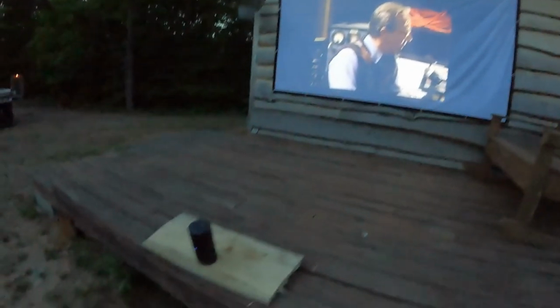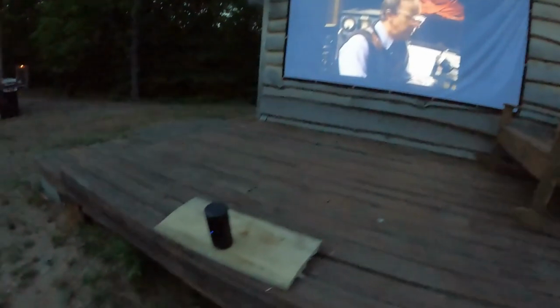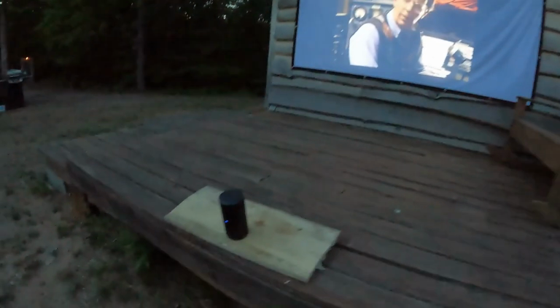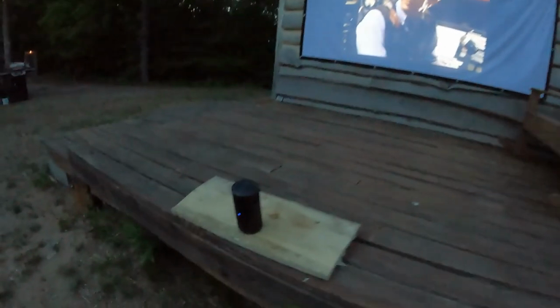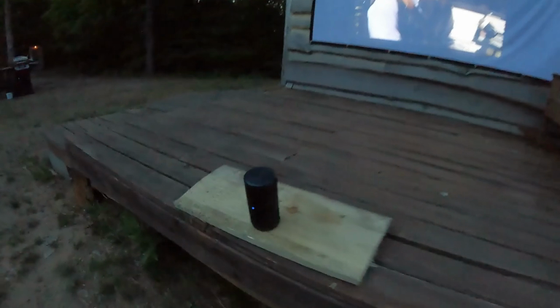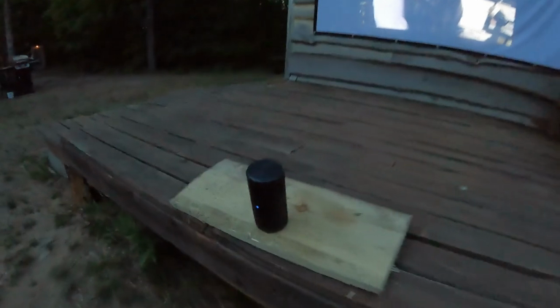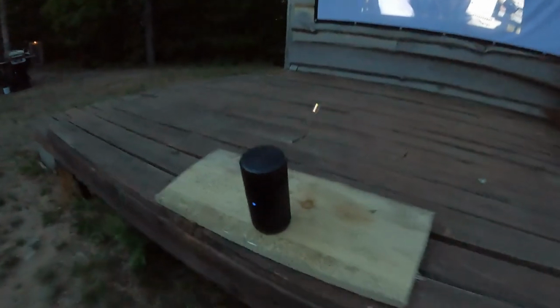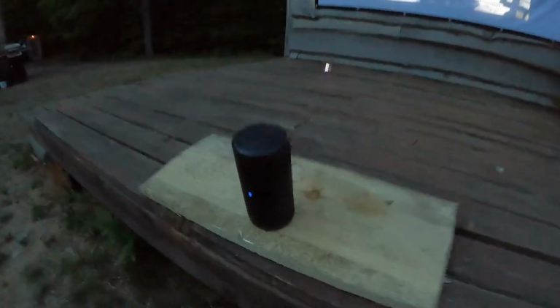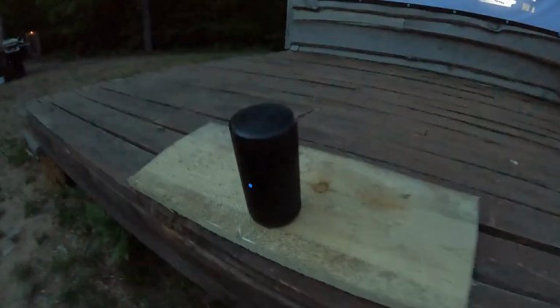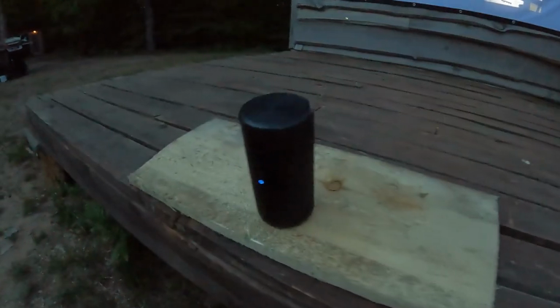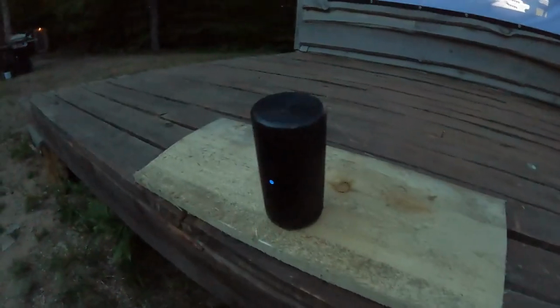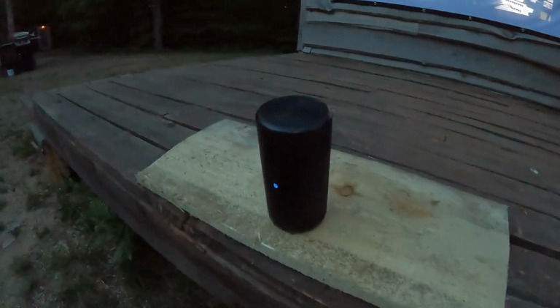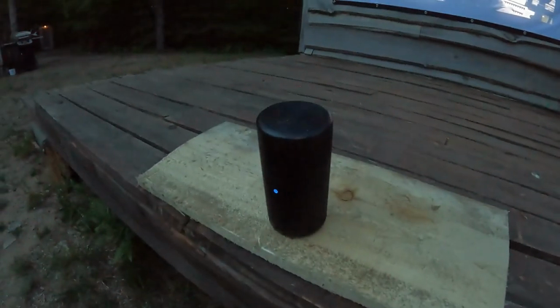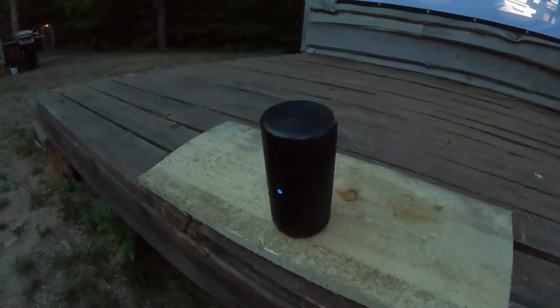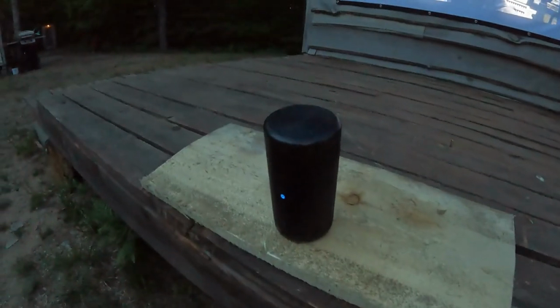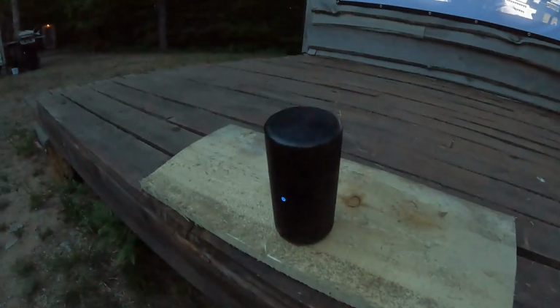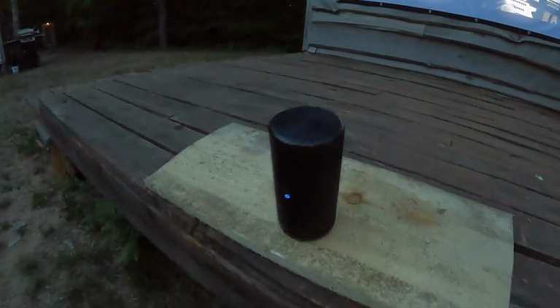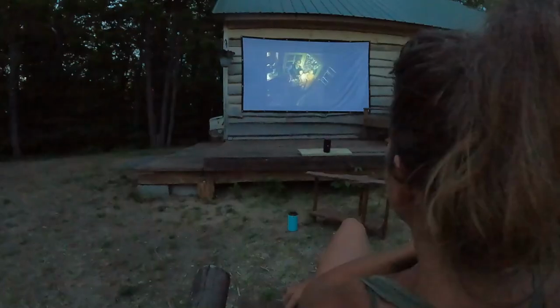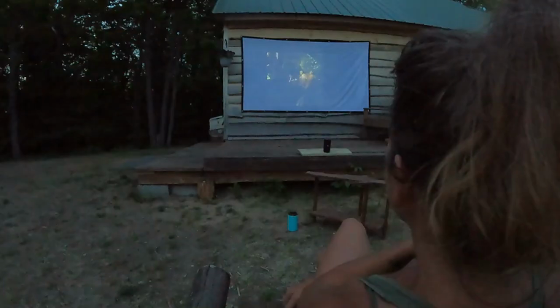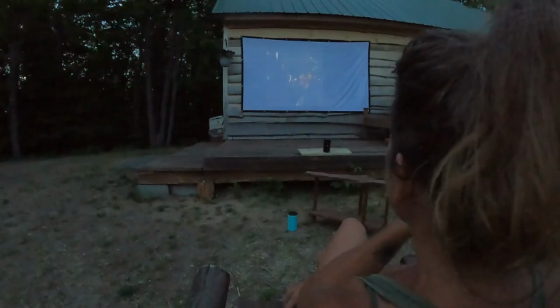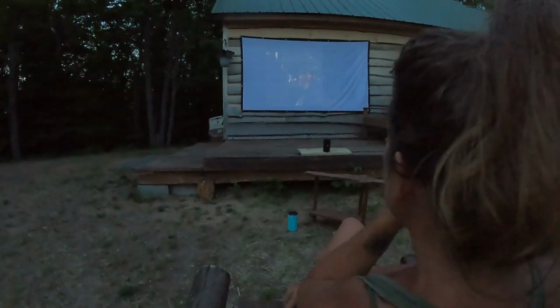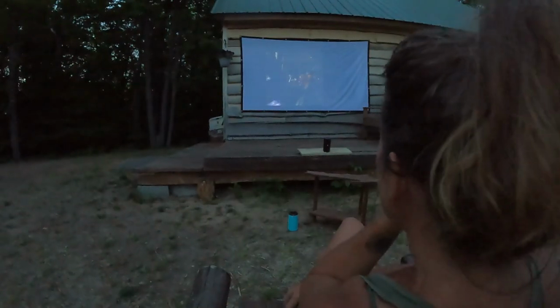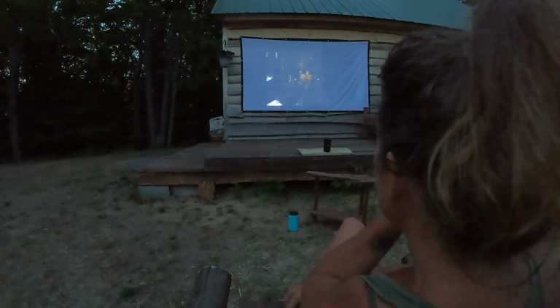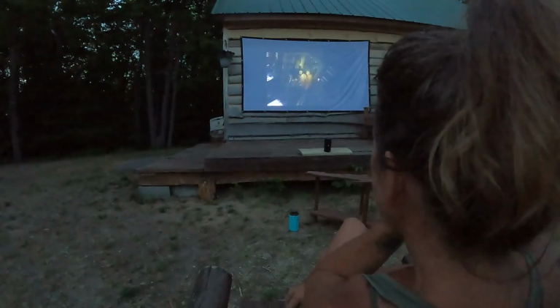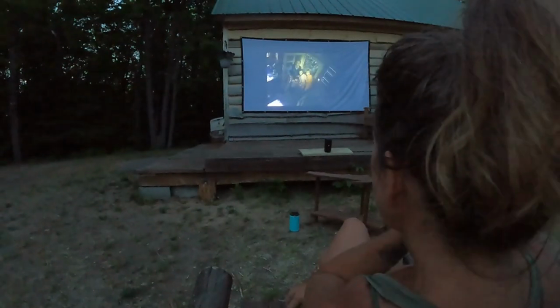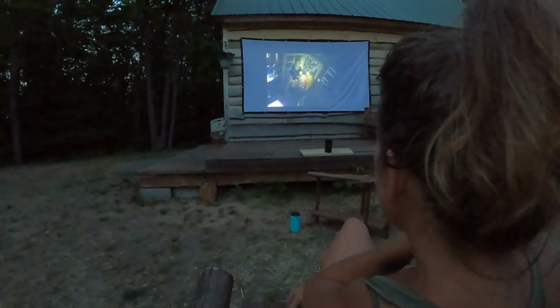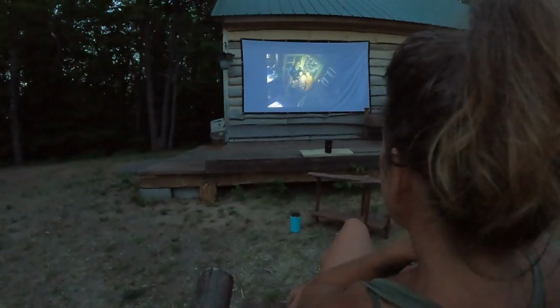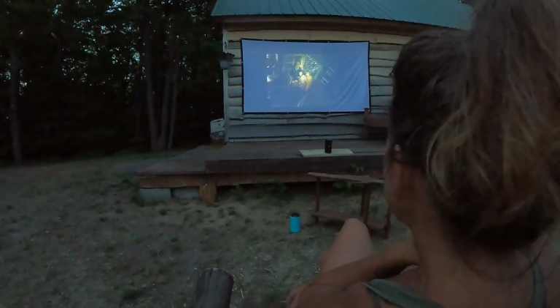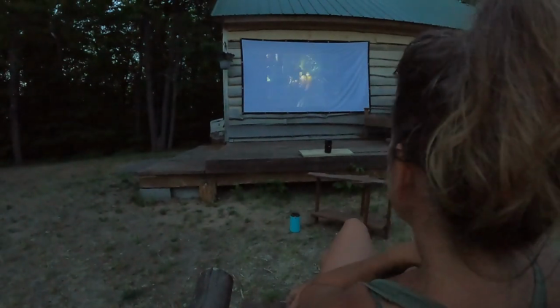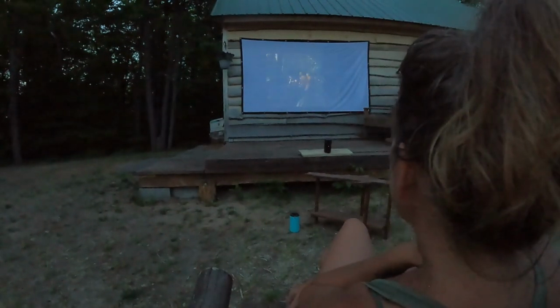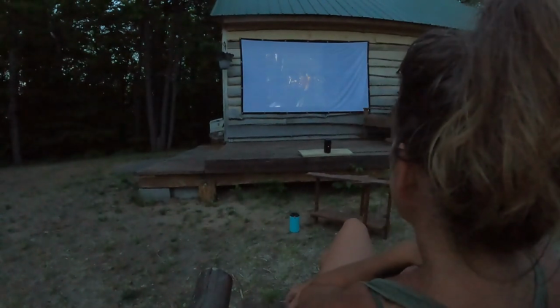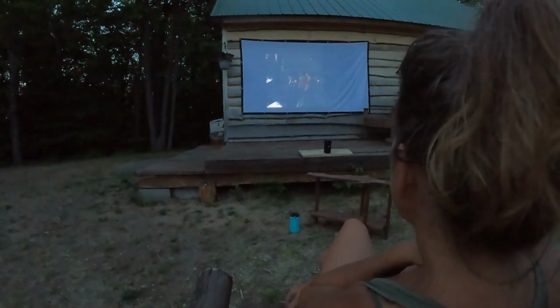Oh my gosh, it's the infrared radio band — I've locked into something in space! We have a visitor!